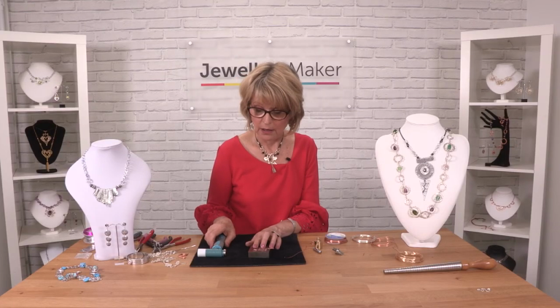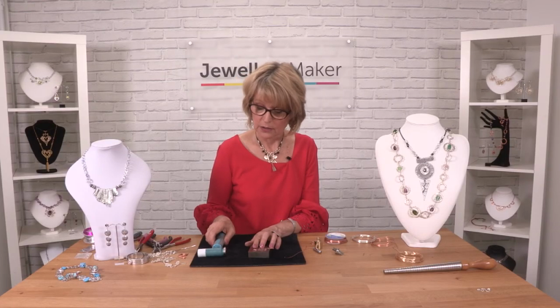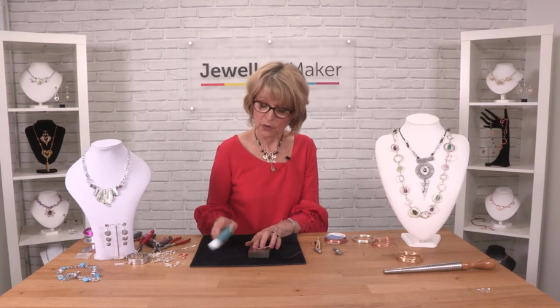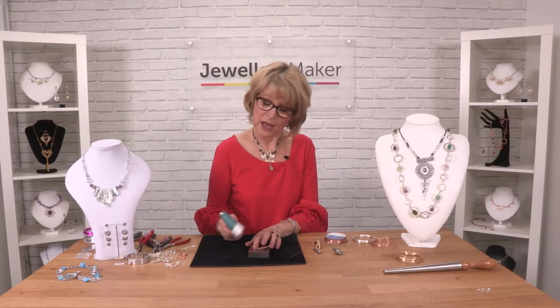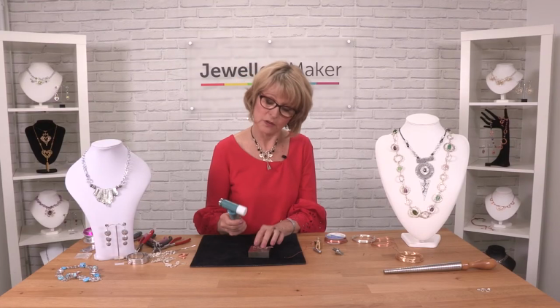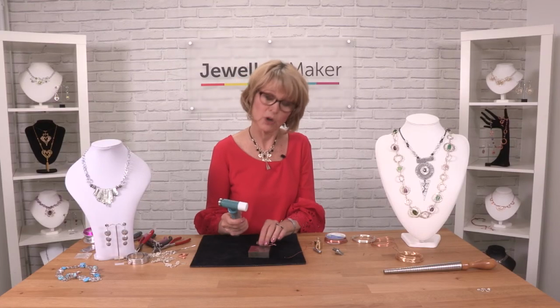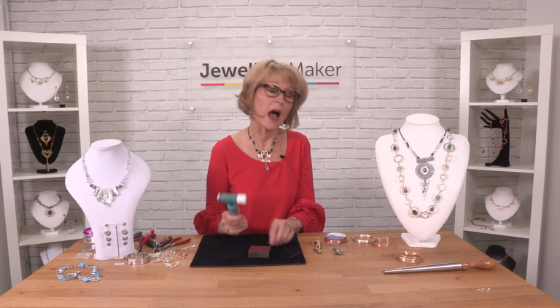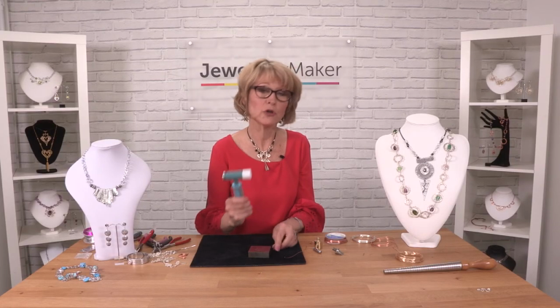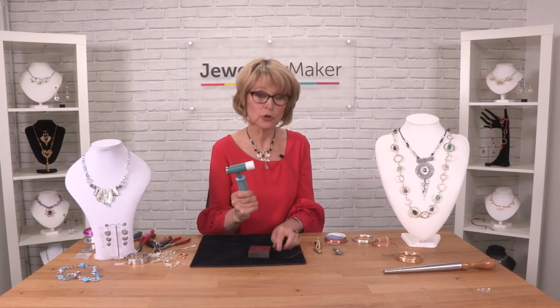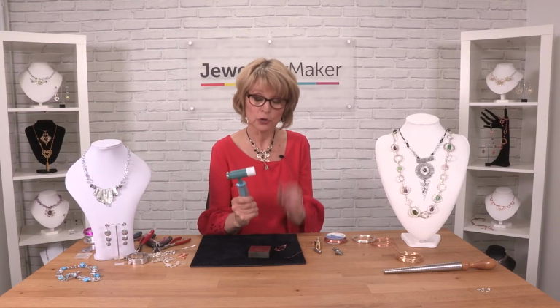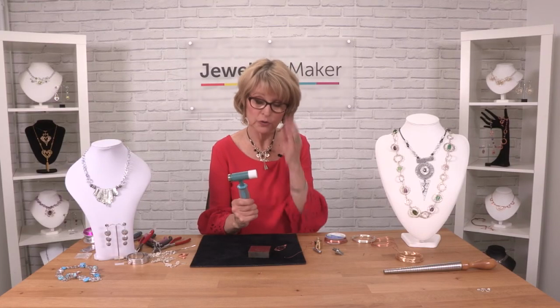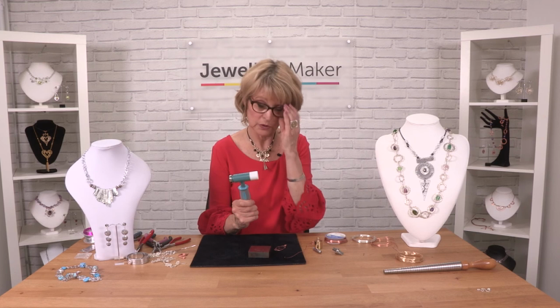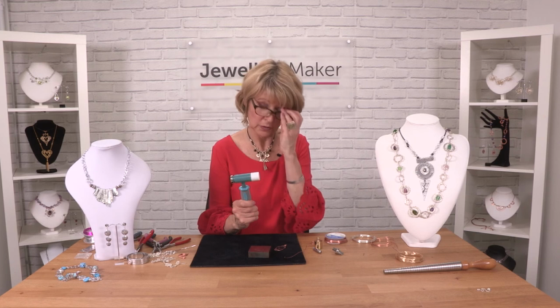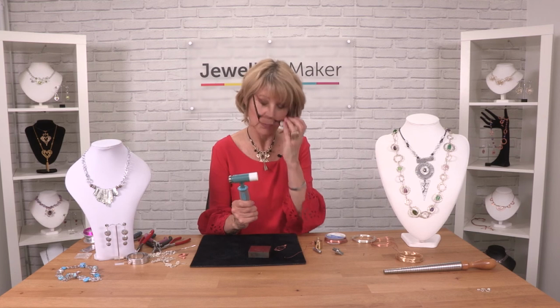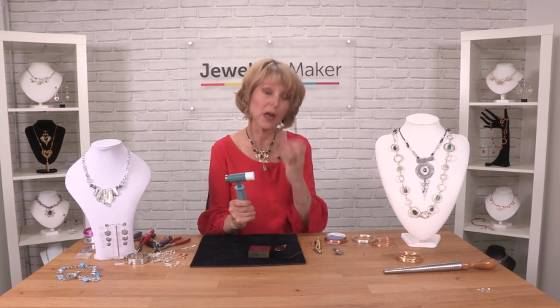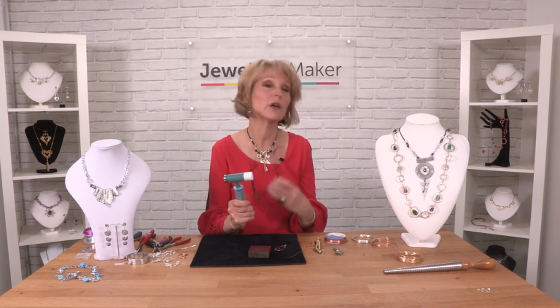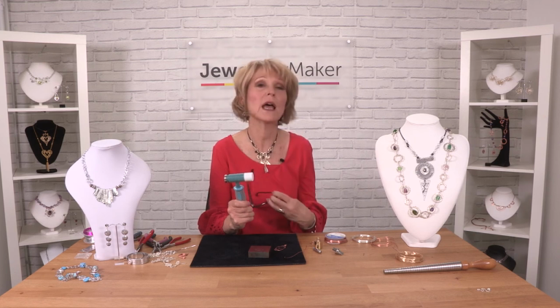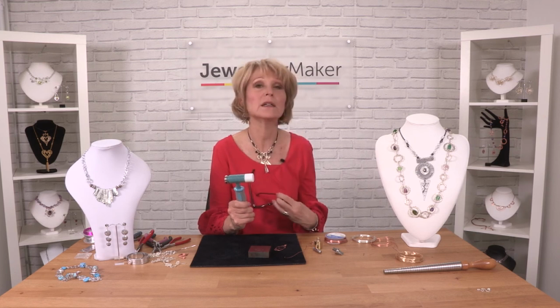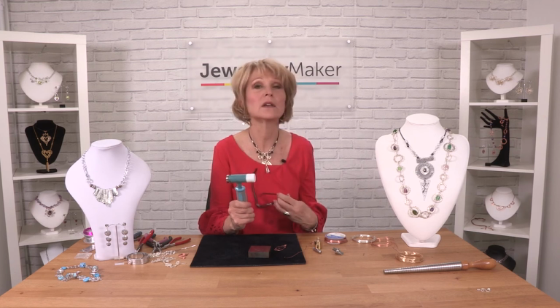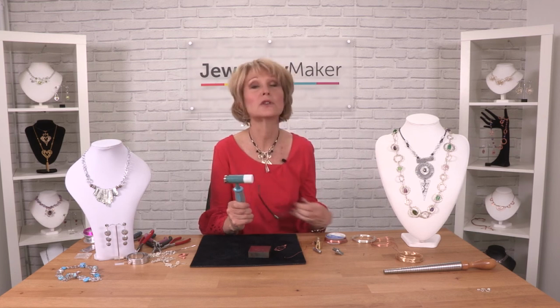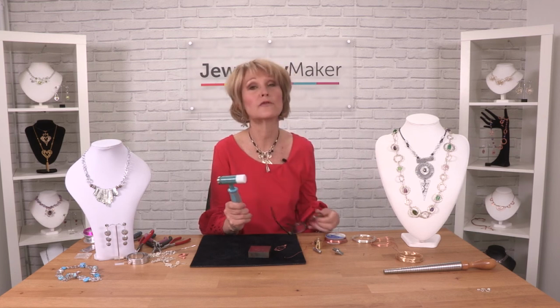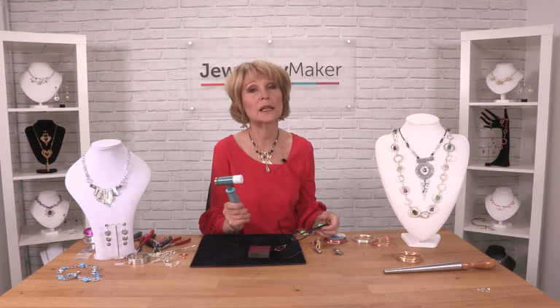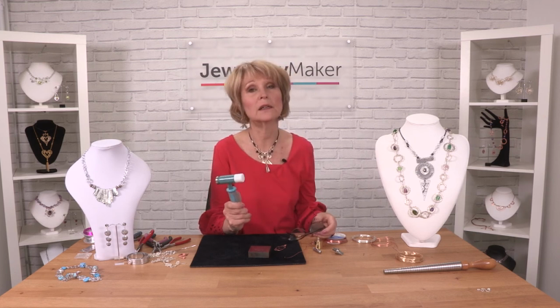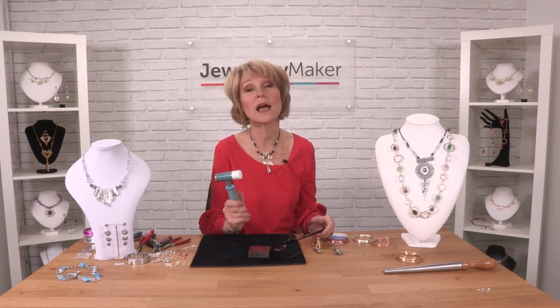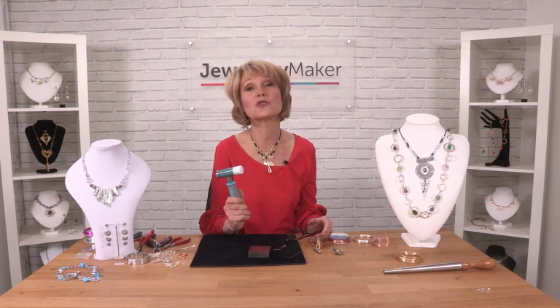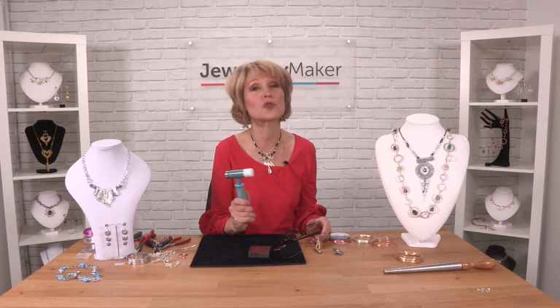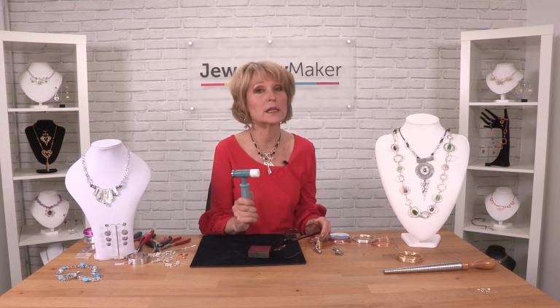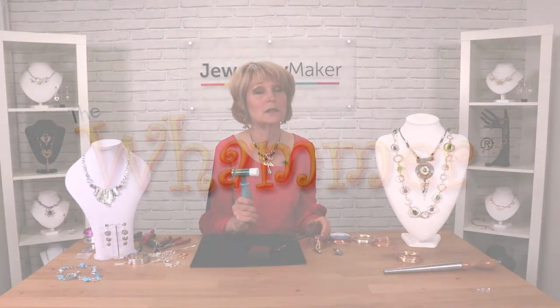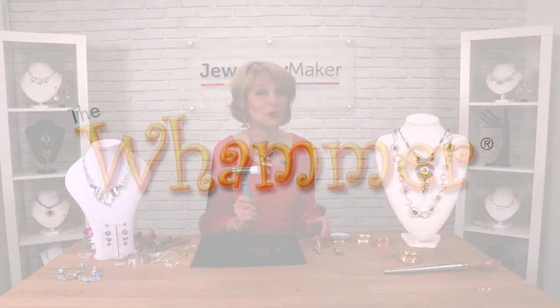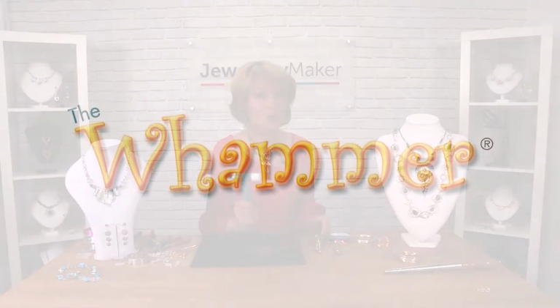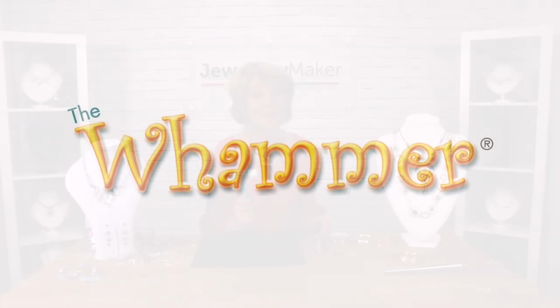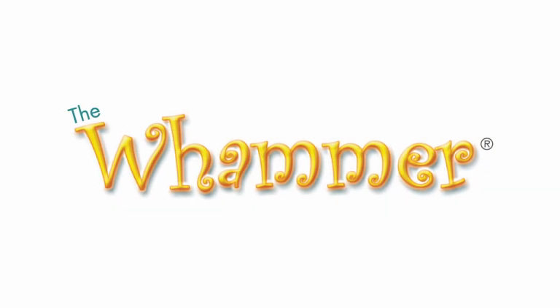So that's how you use the nylon head to flatten and straighten your wires.